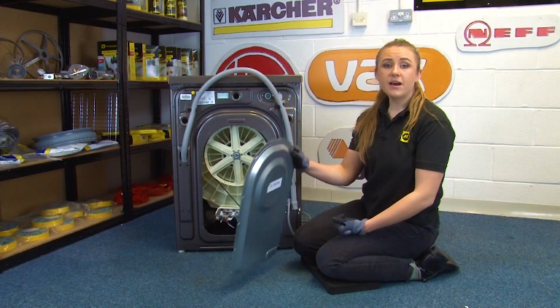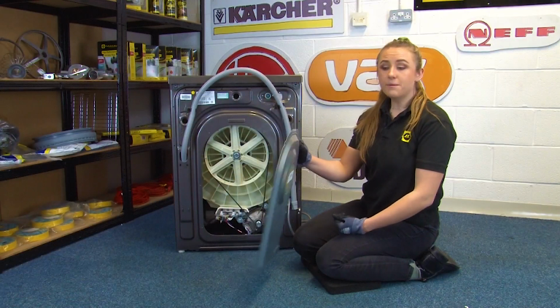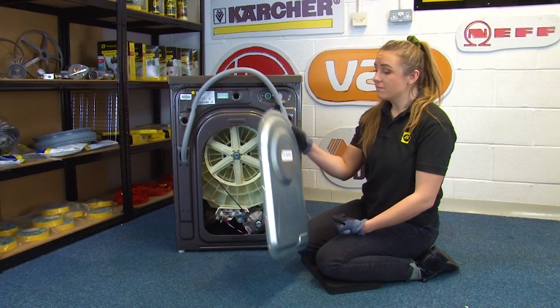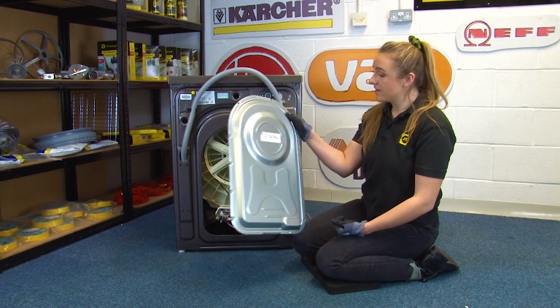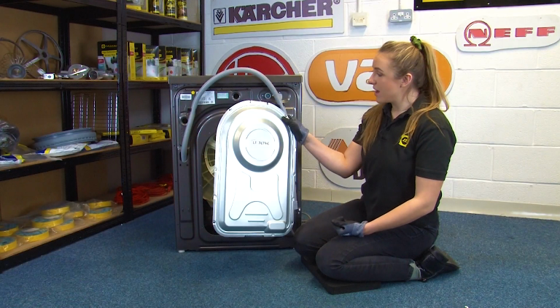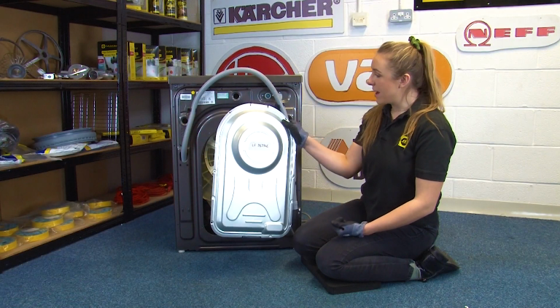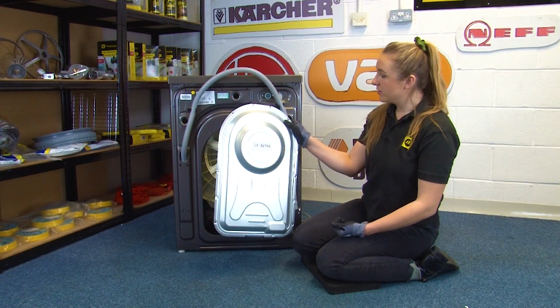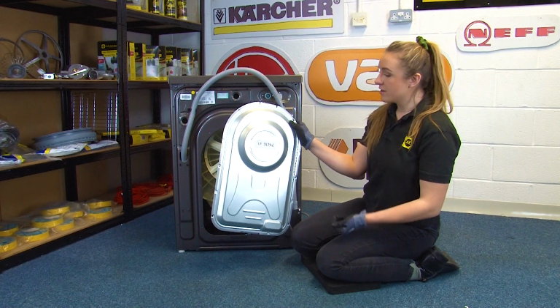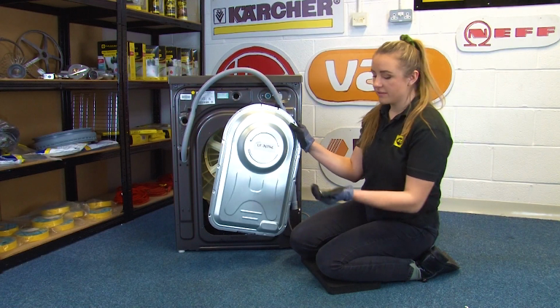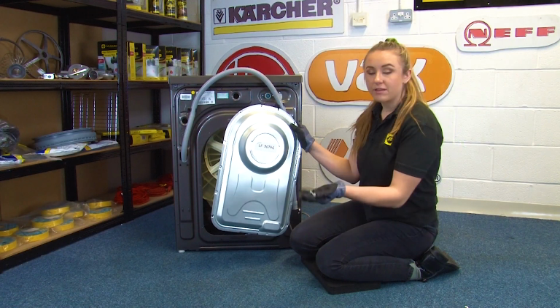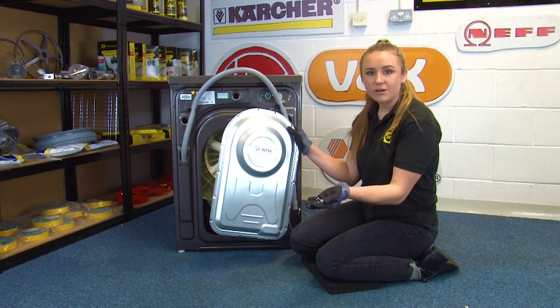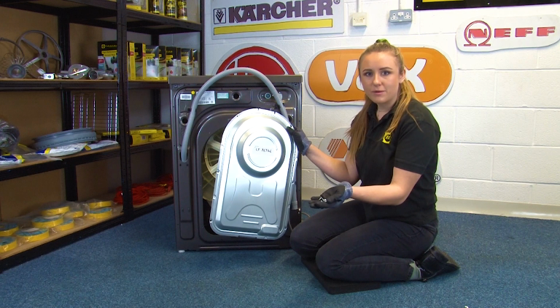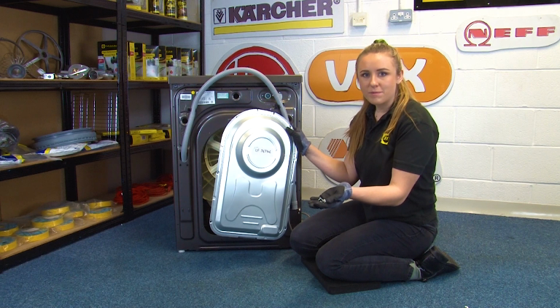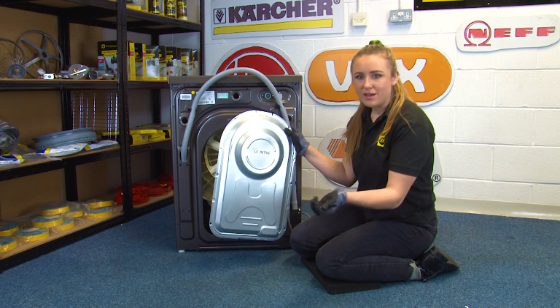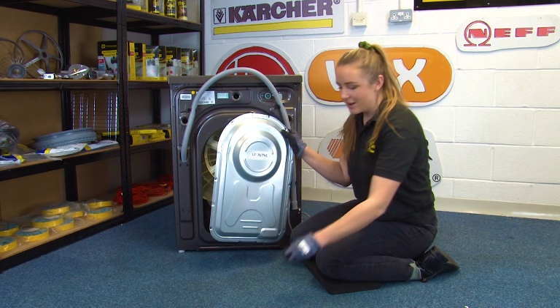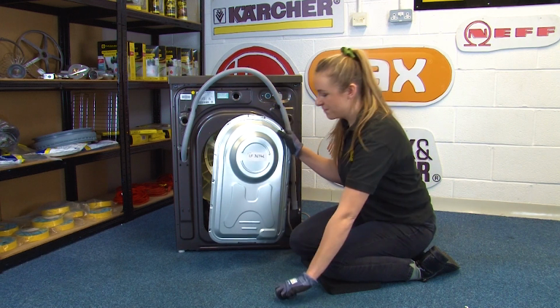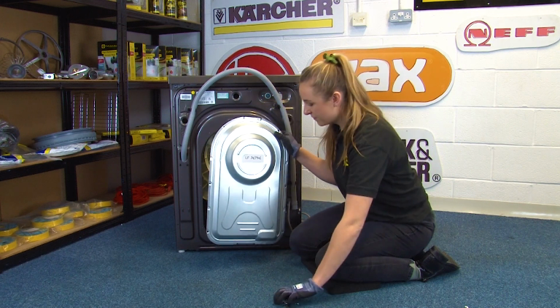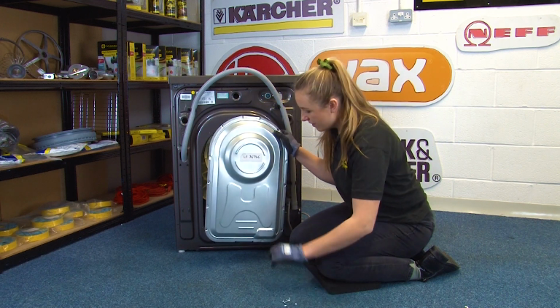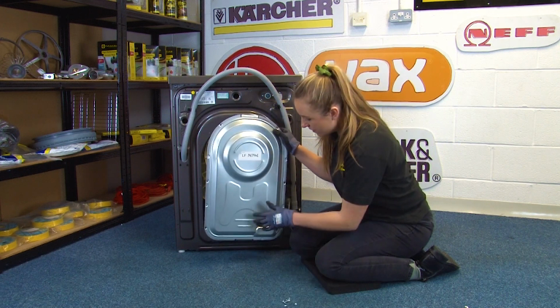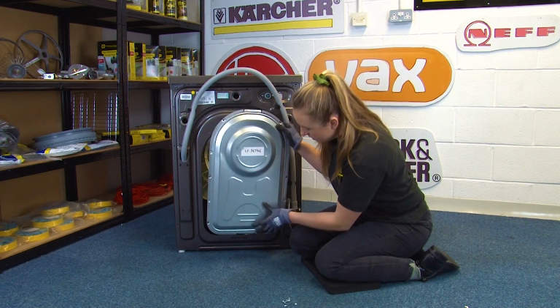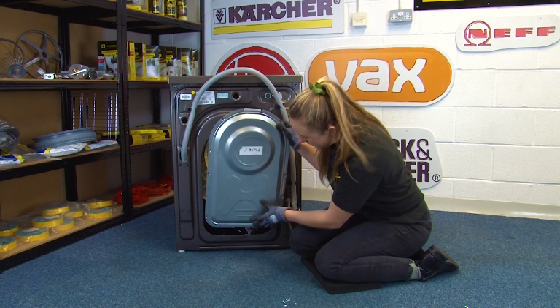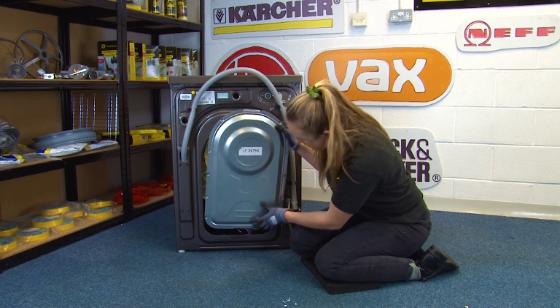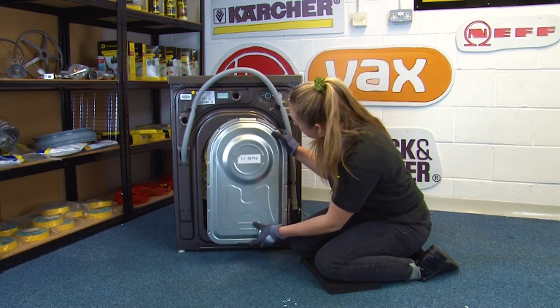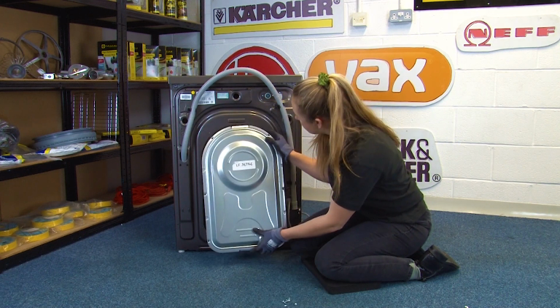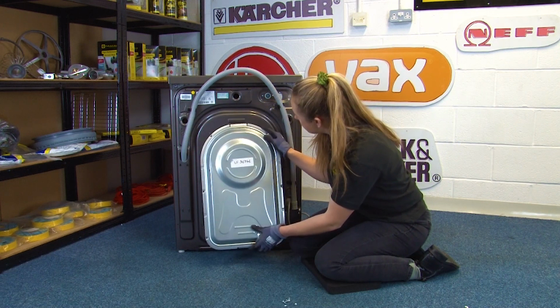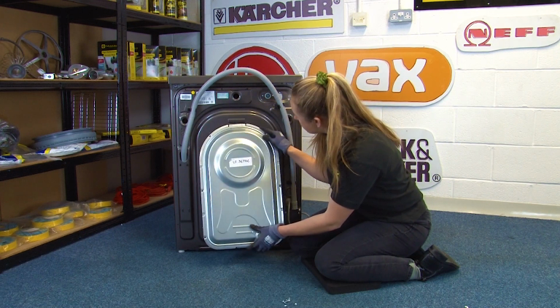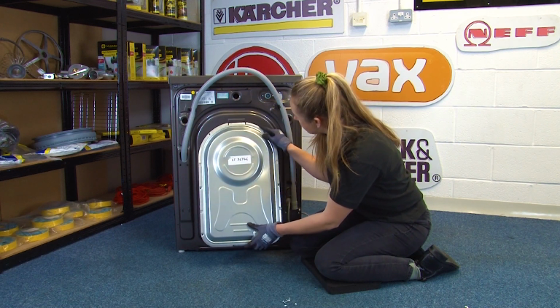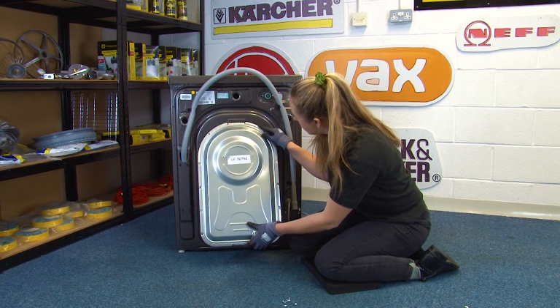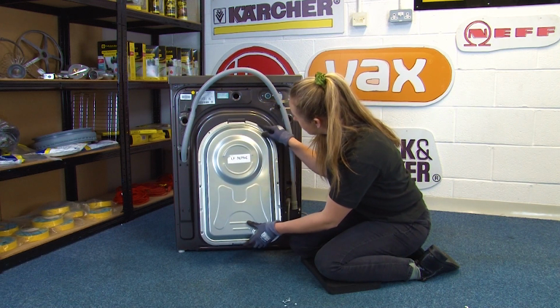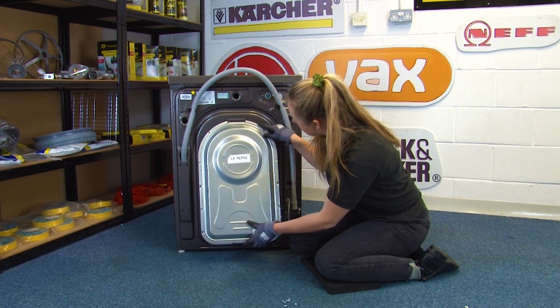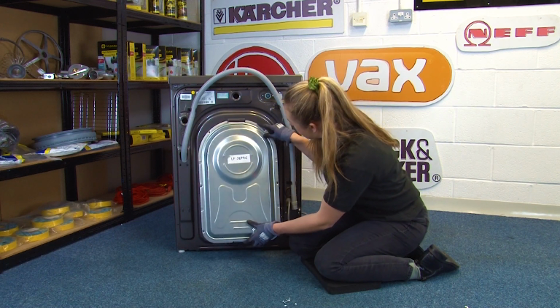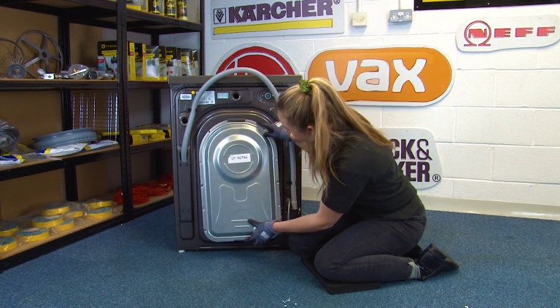Finally, we can refit the back panel using the six screws that we removed earlier. We can just slide it into place.